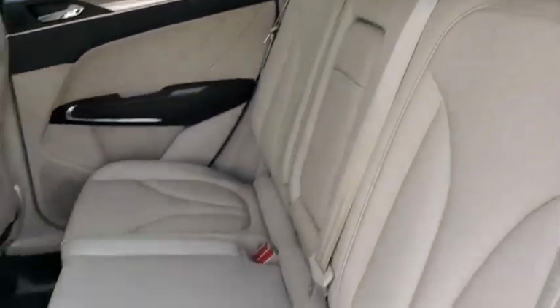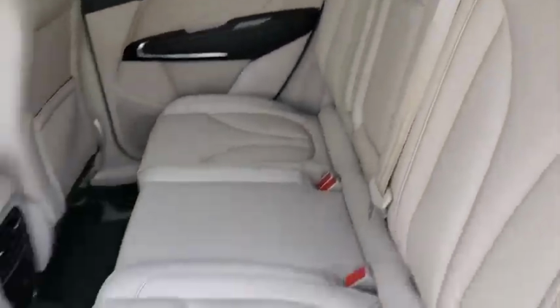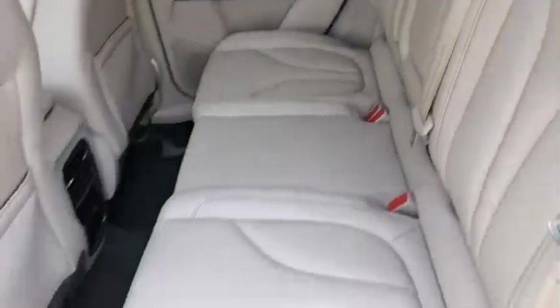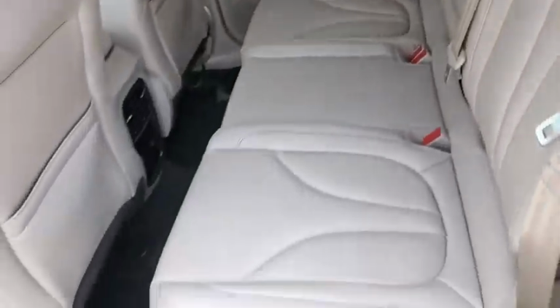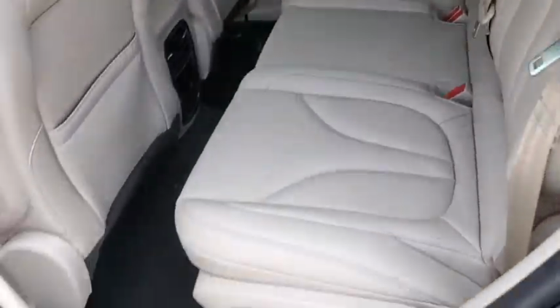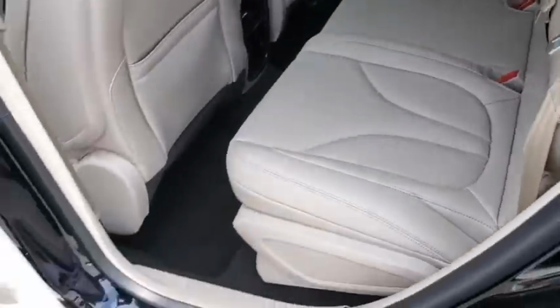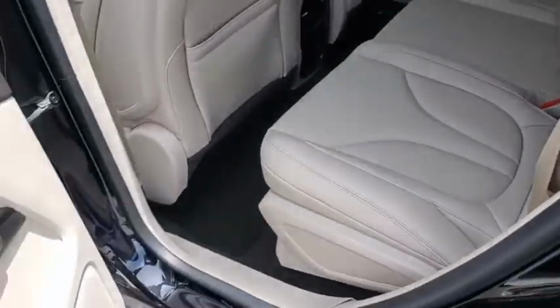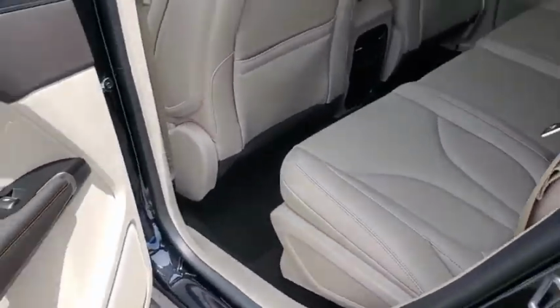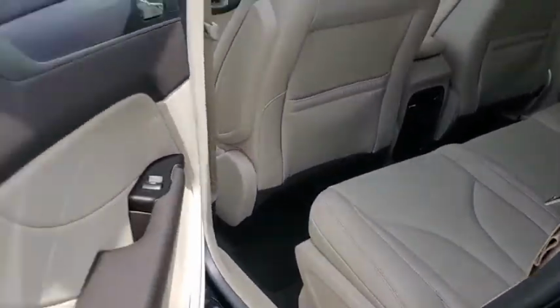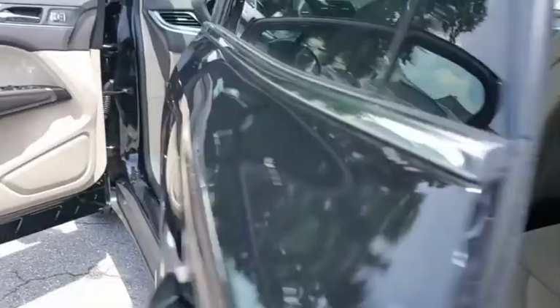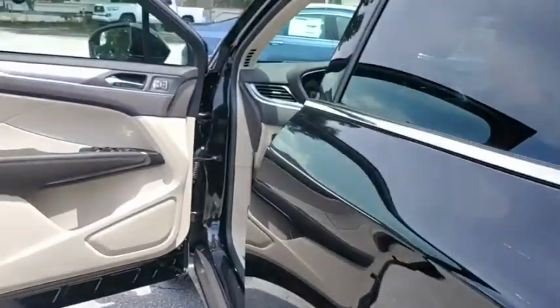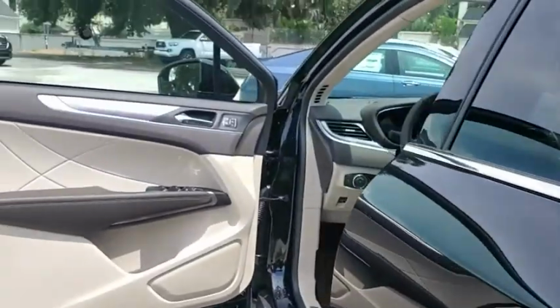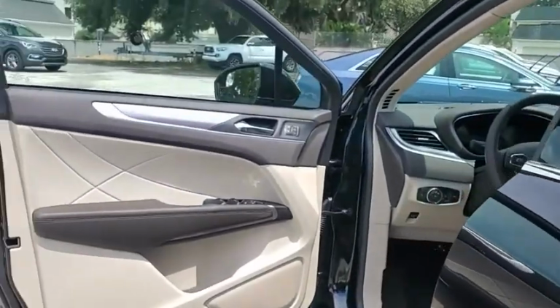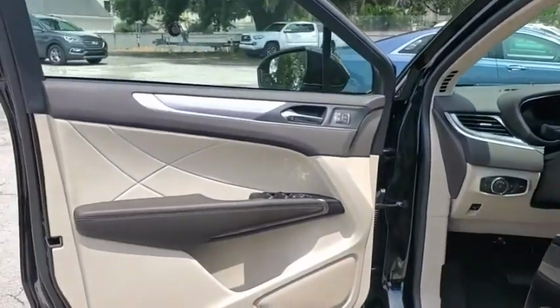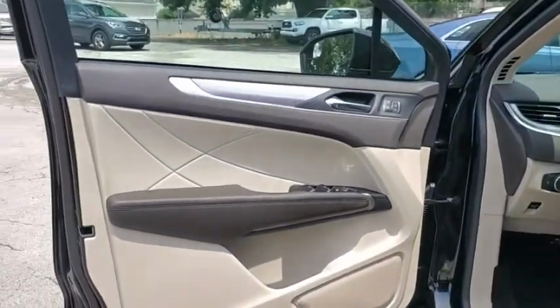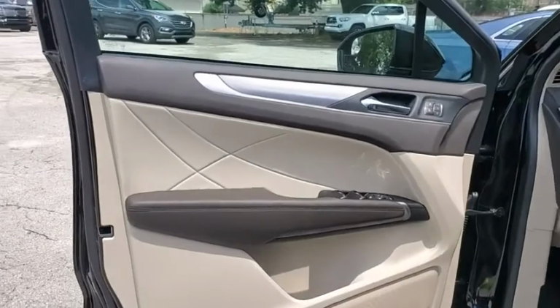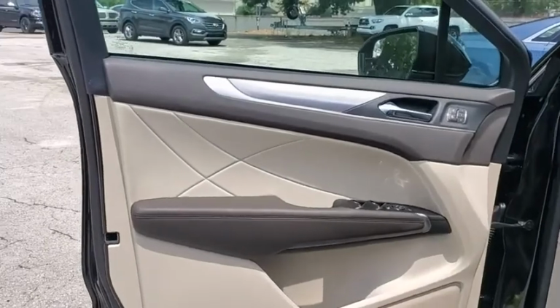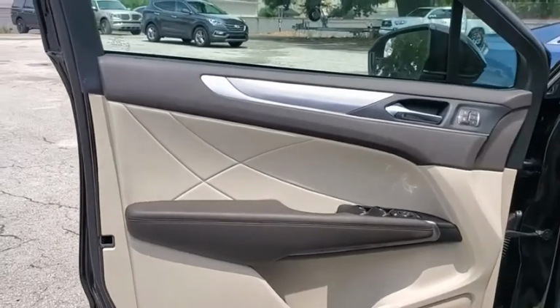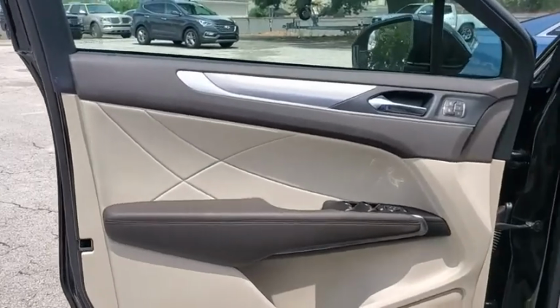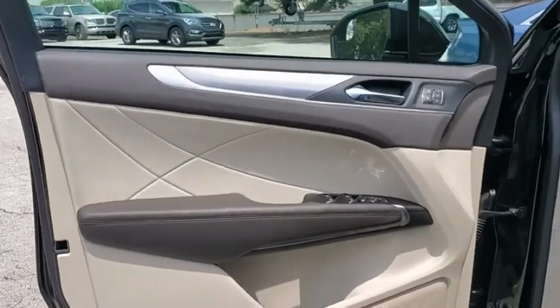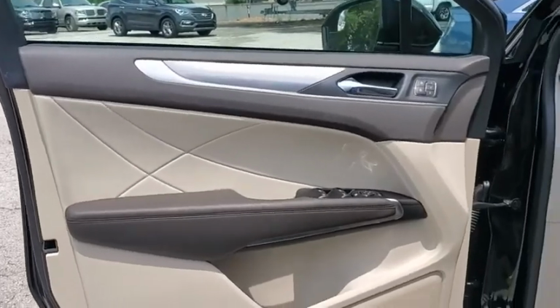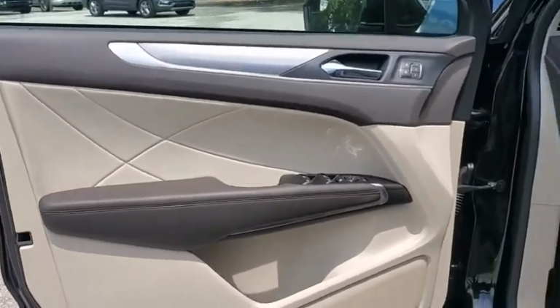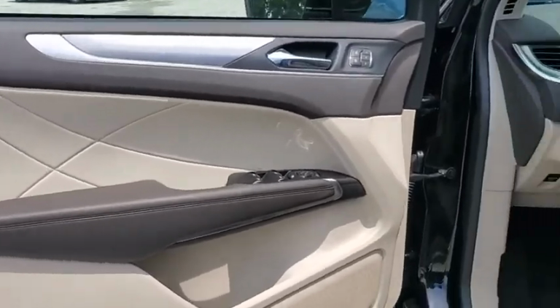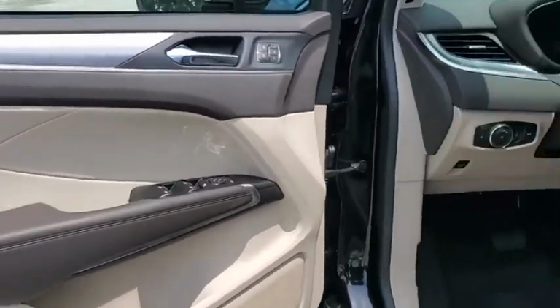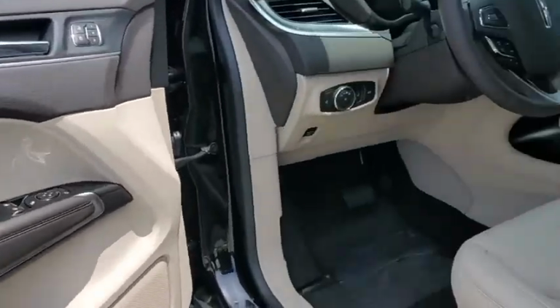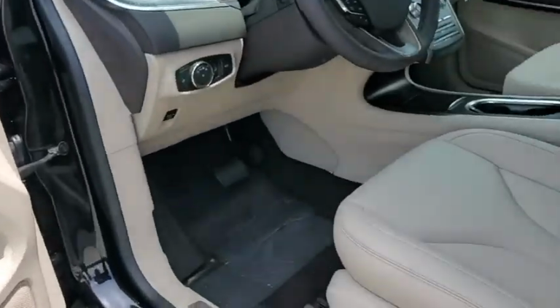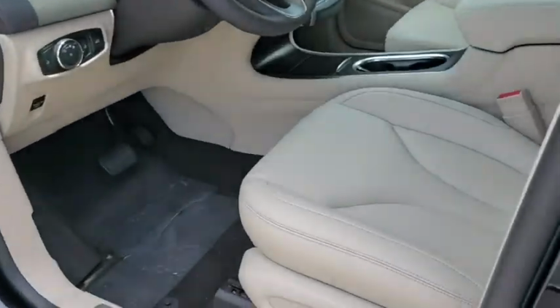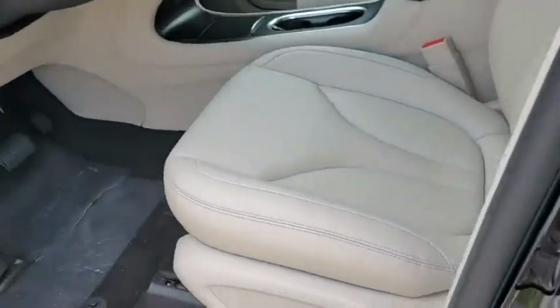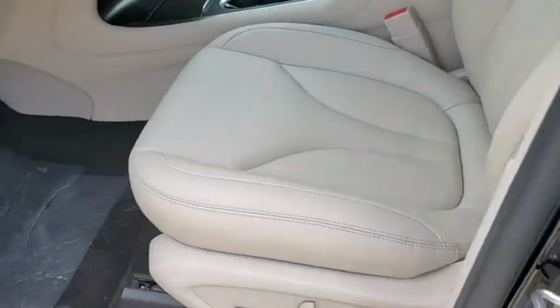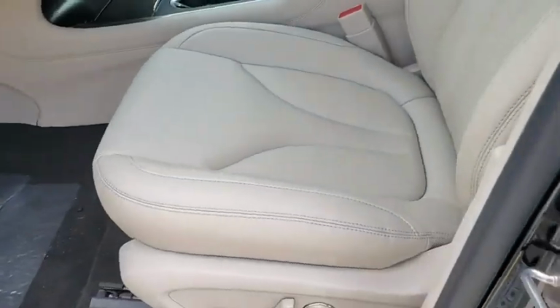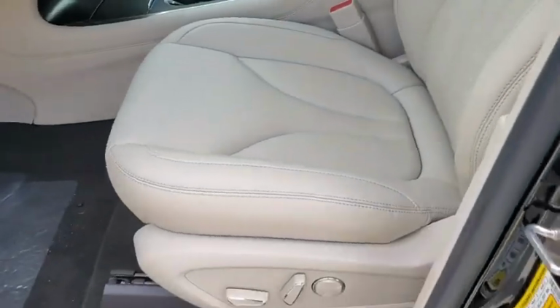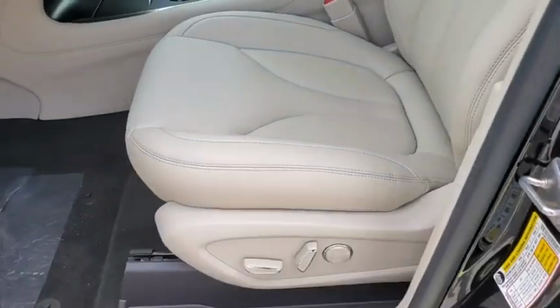Four-wheel disc brakes, auto-dimming rear-view mirror, cruise control, floor mats, keyless start, aluminum wheels.